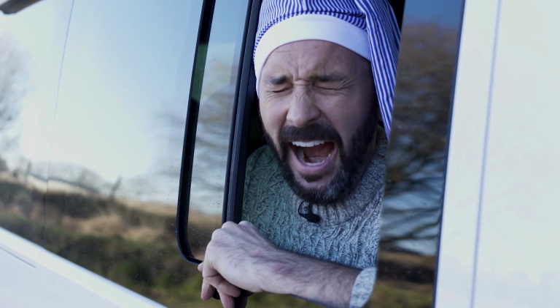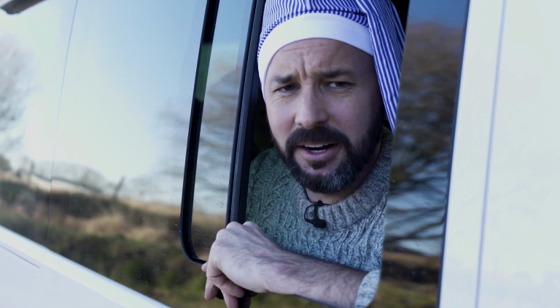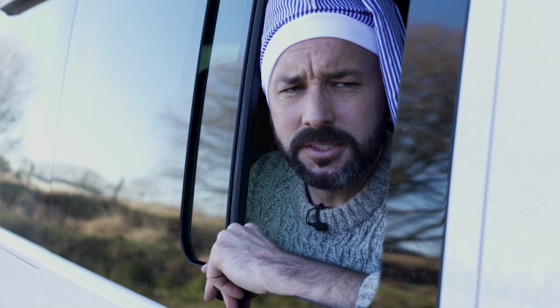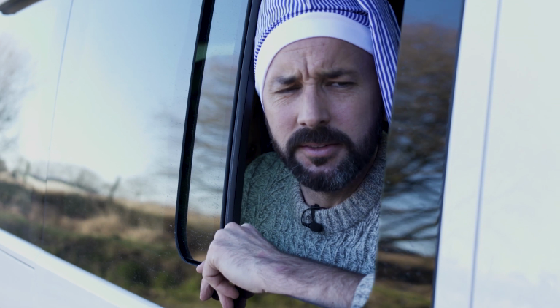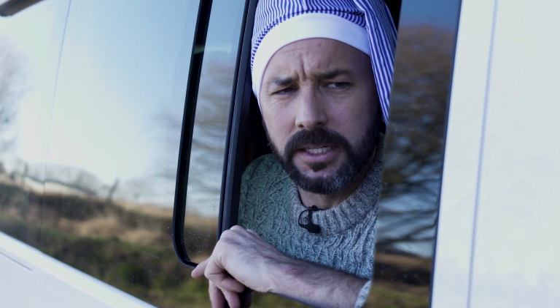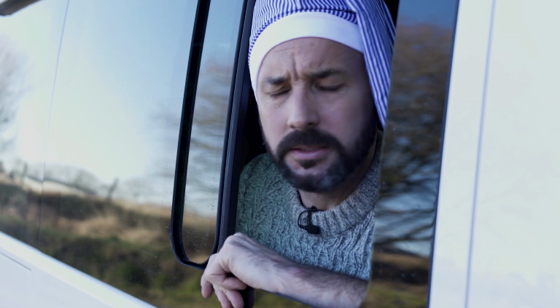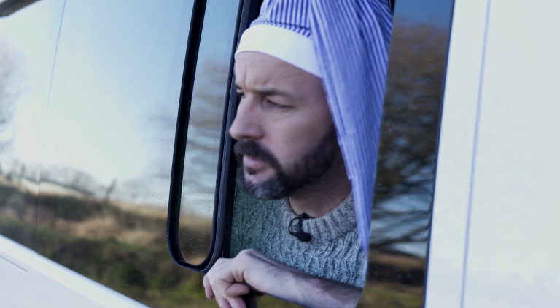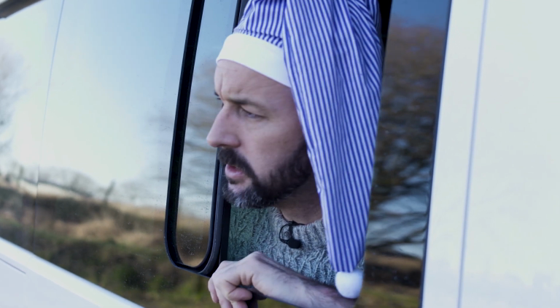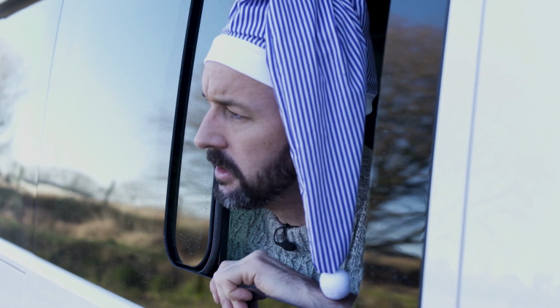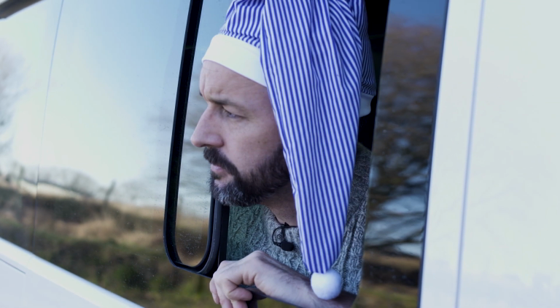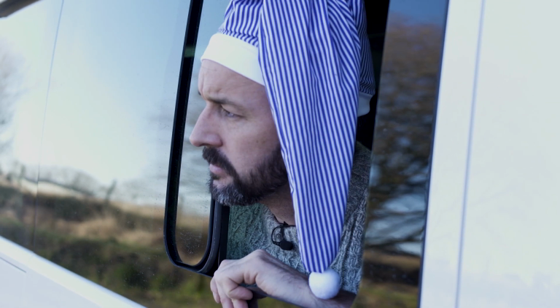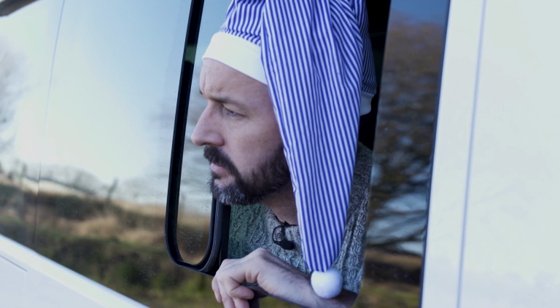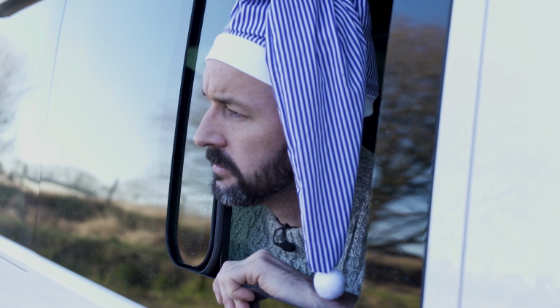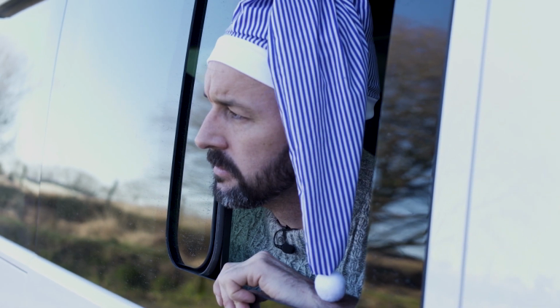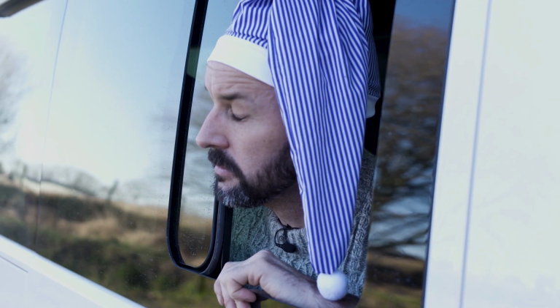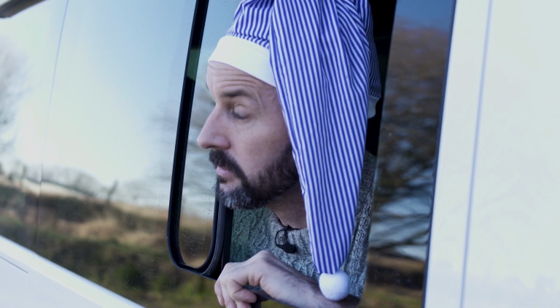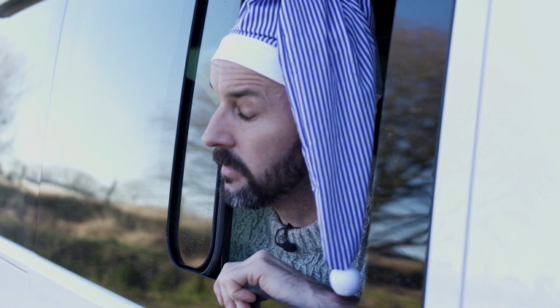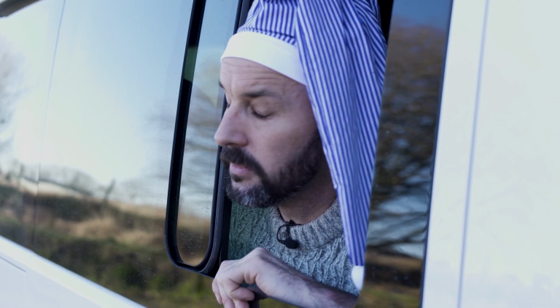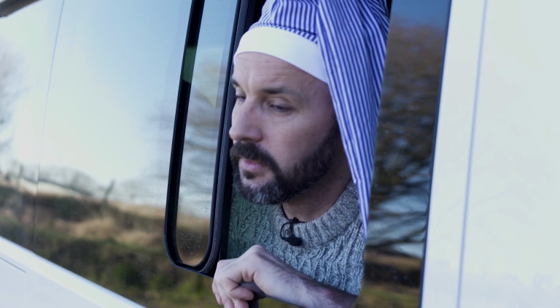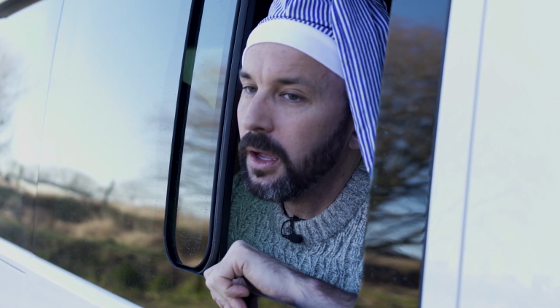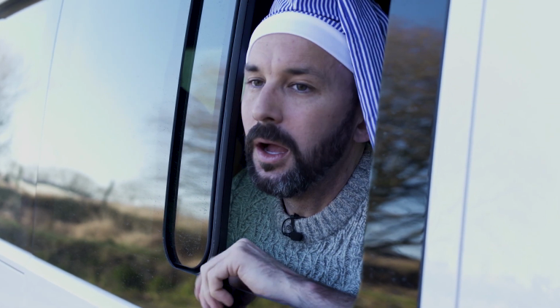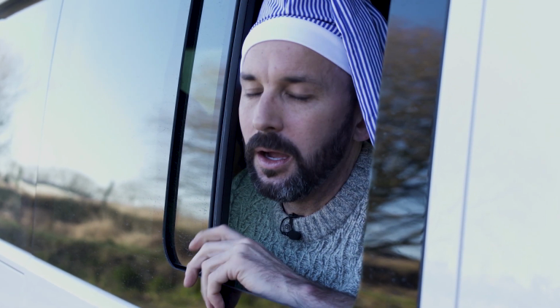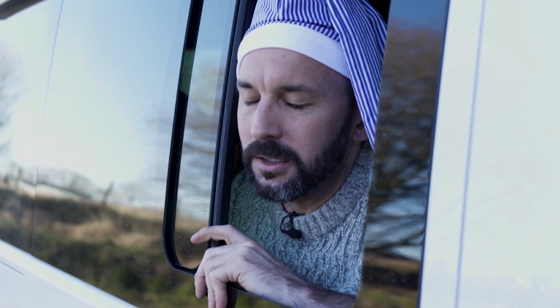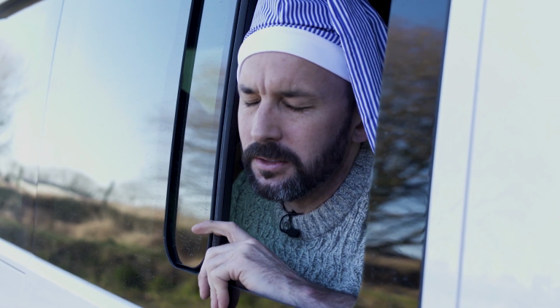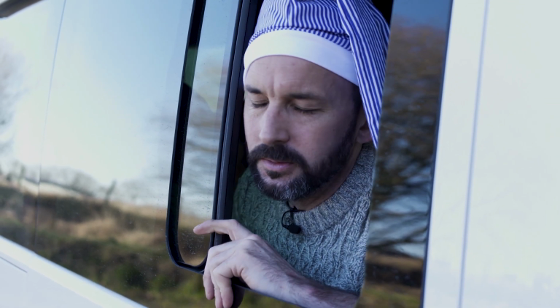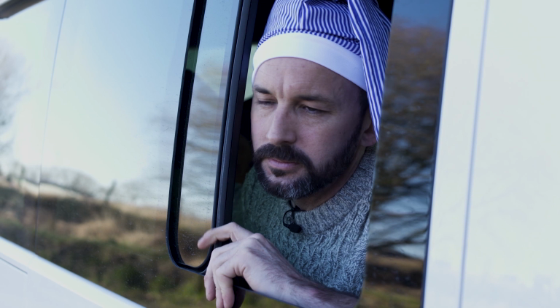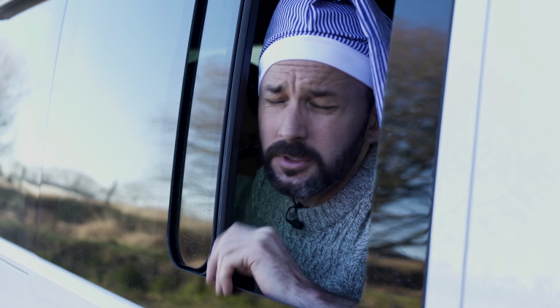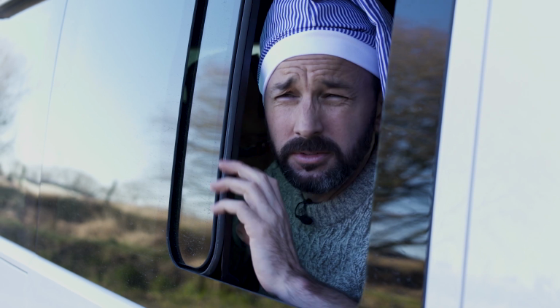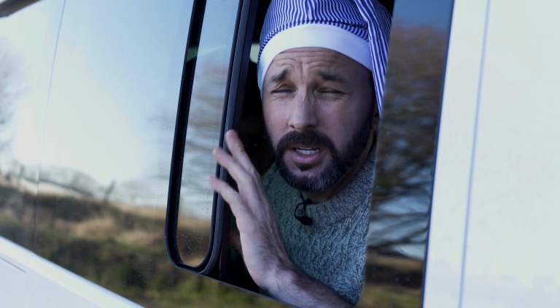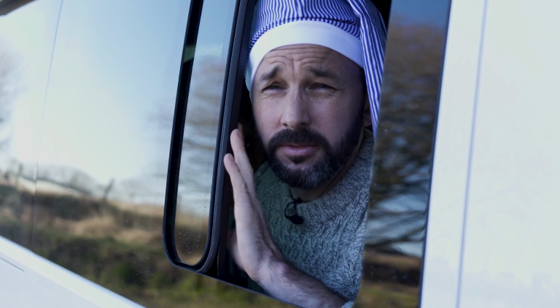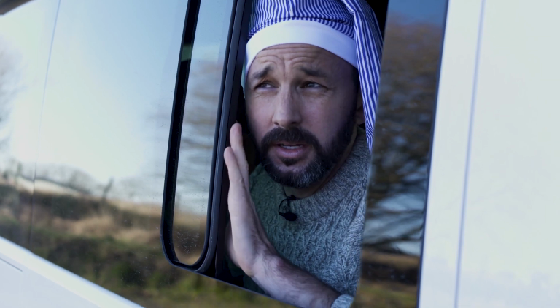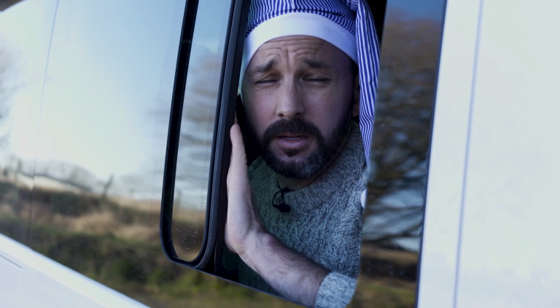What time is it? It's 10 o'clock. We've been here an hour. It's really comfy in here.